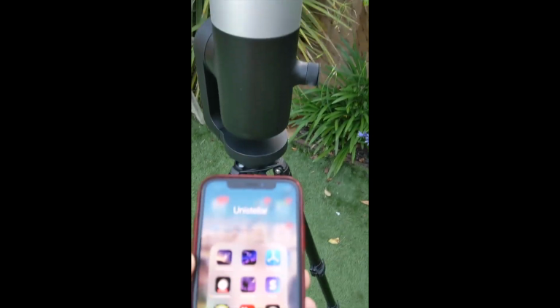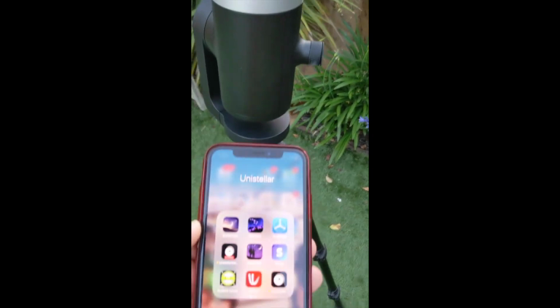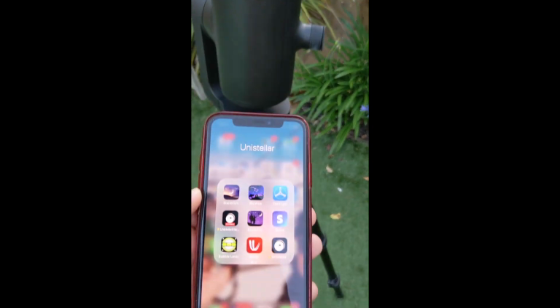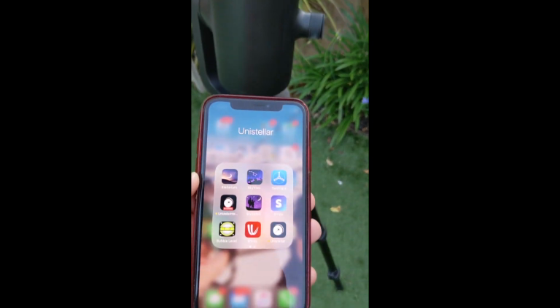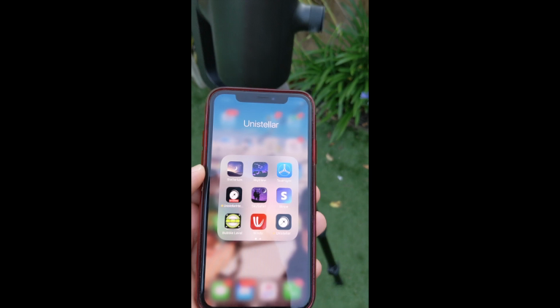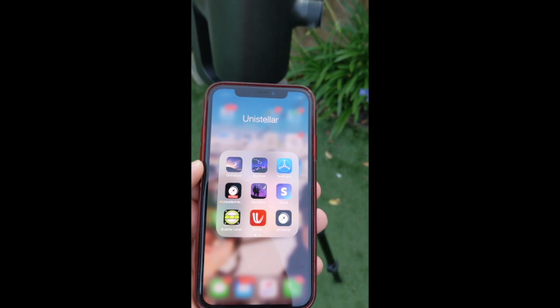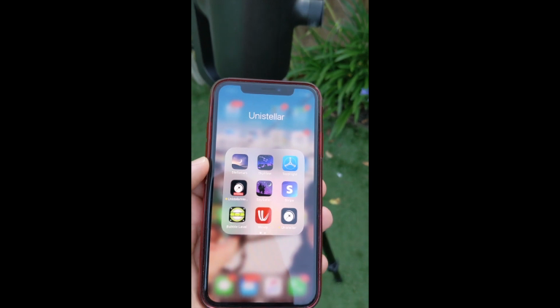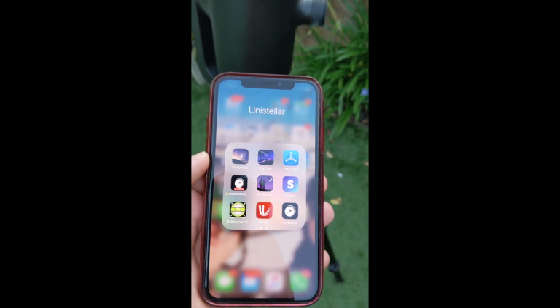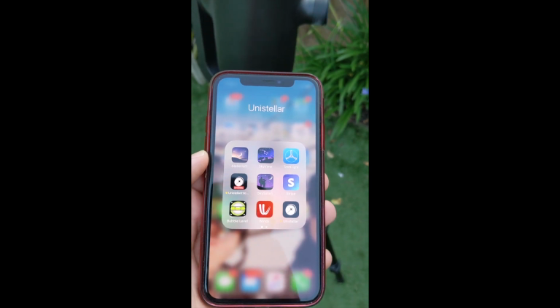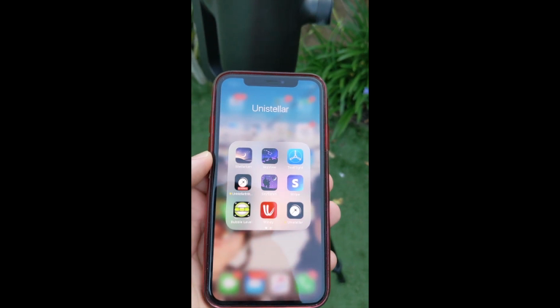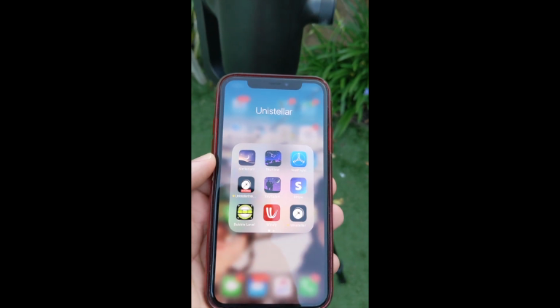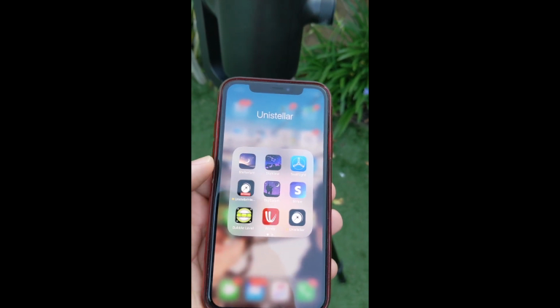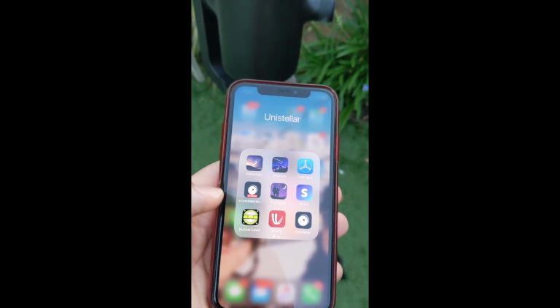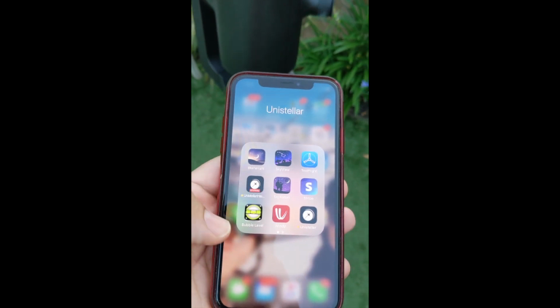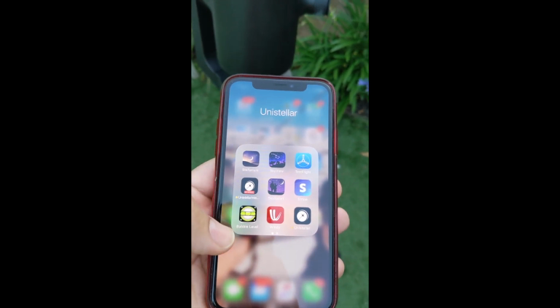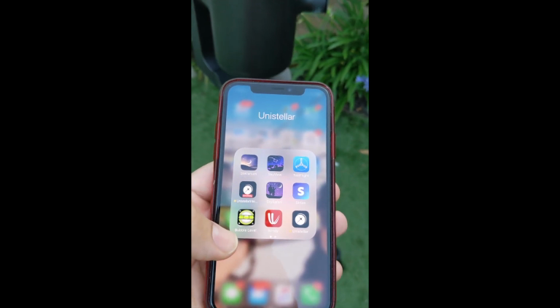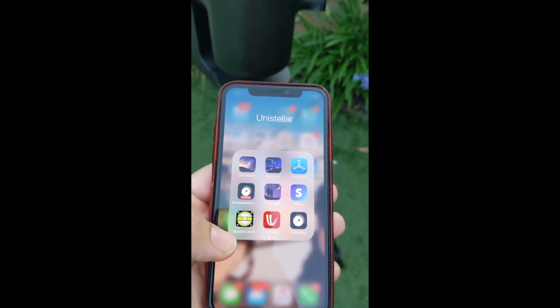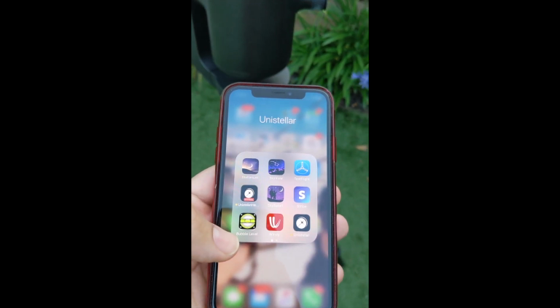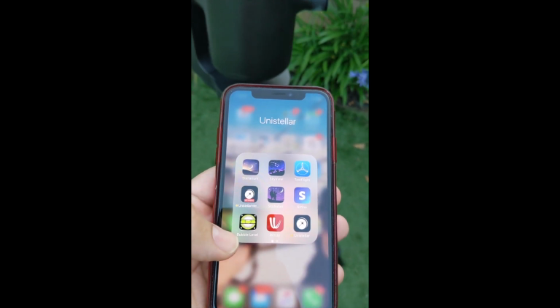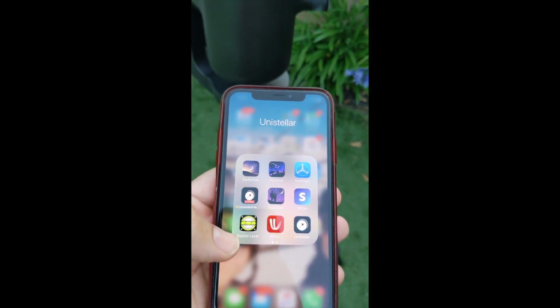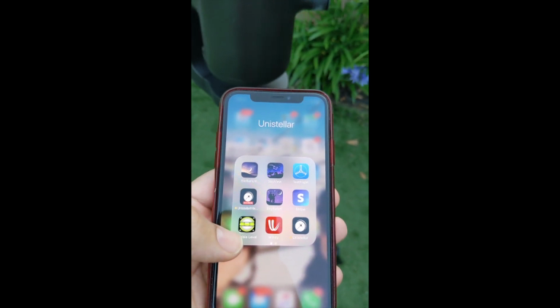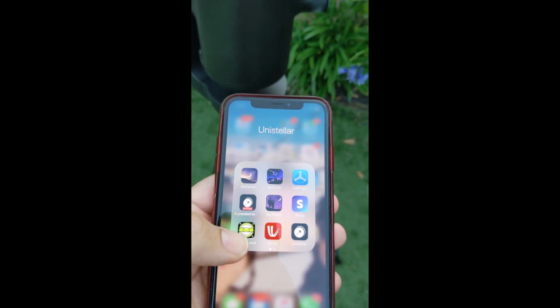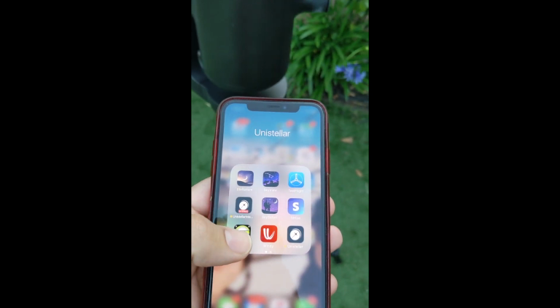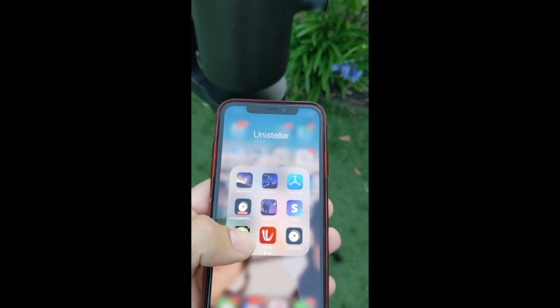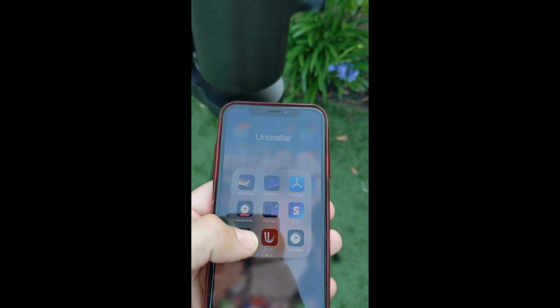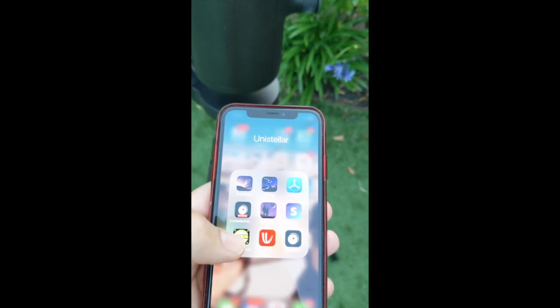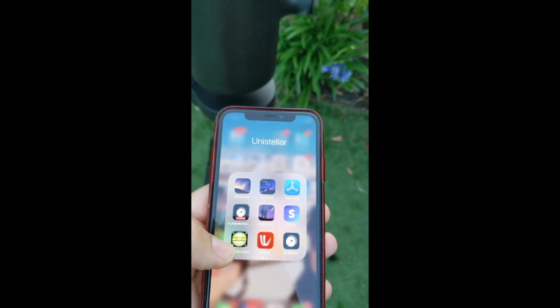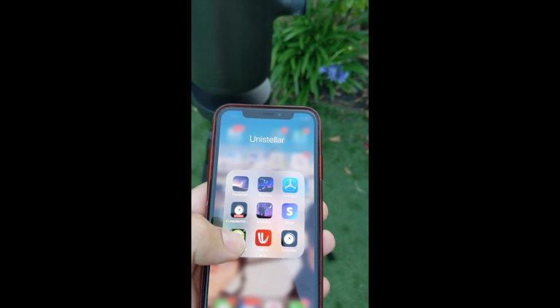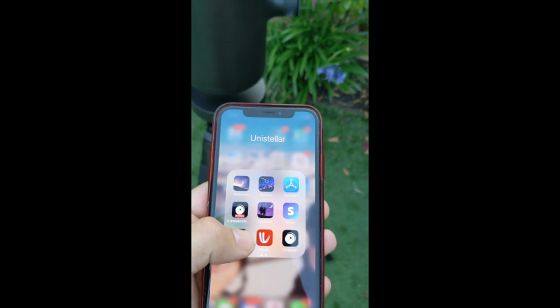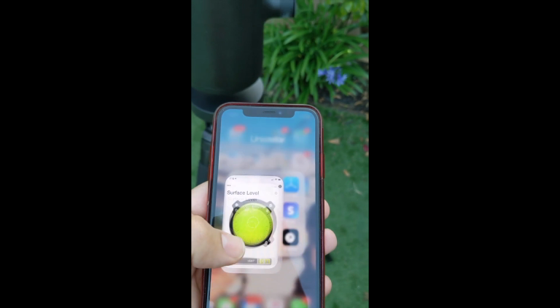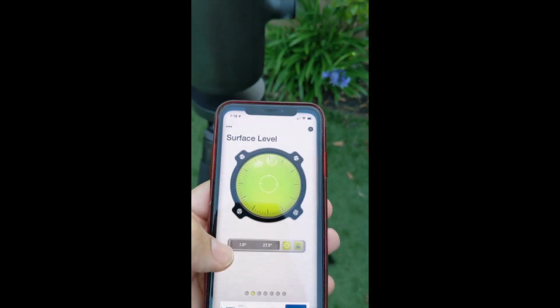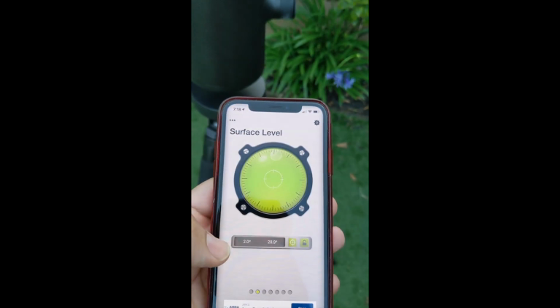First of all, on your phone you download an app — a bubble level app, or something like this one on my iPhone.